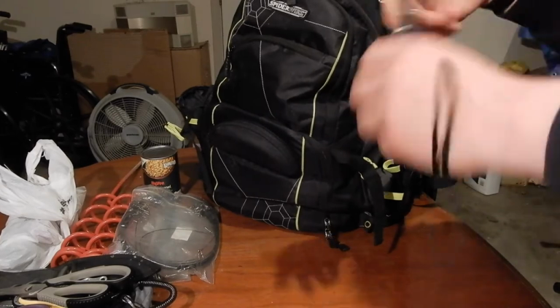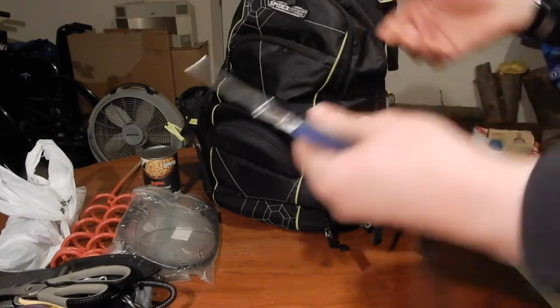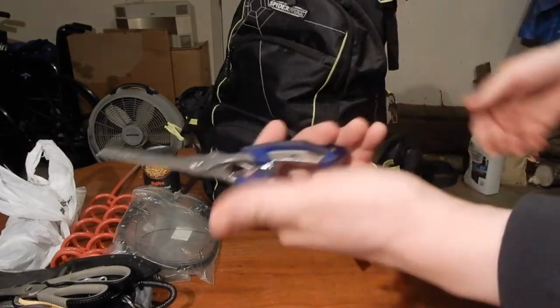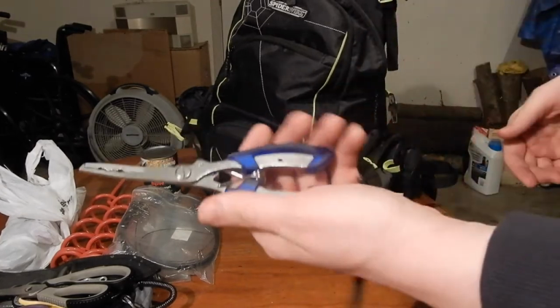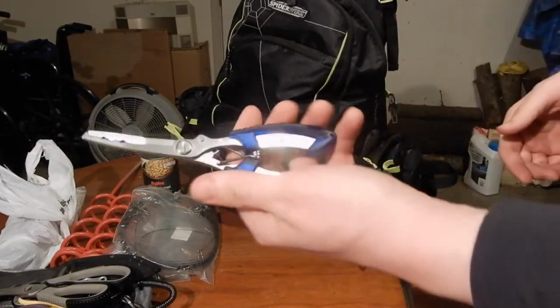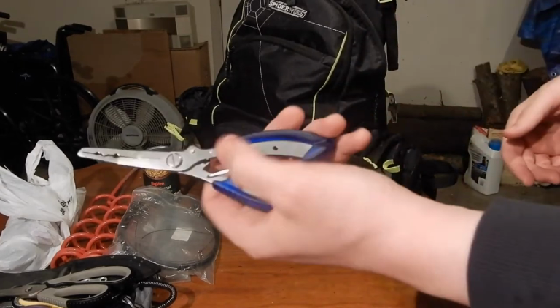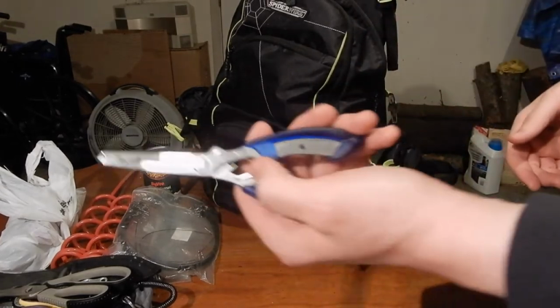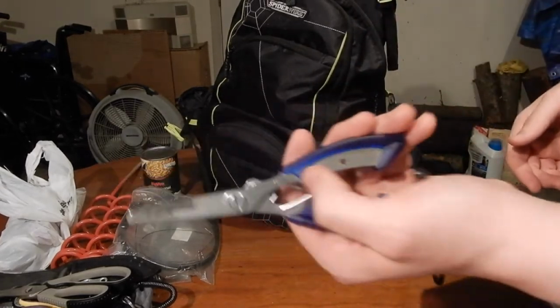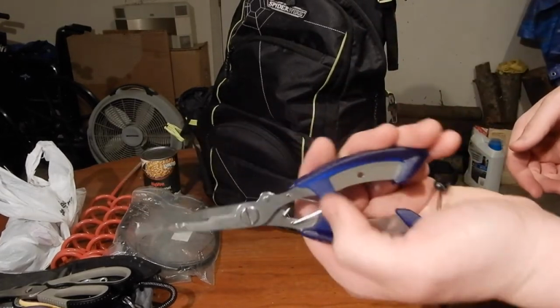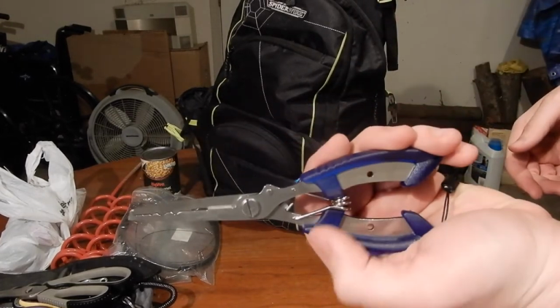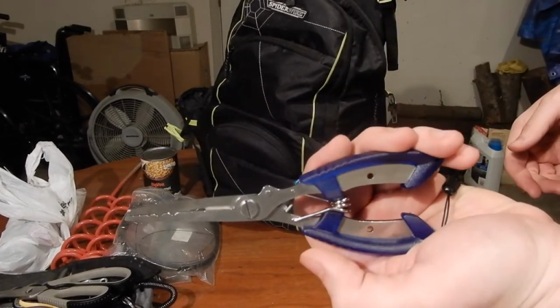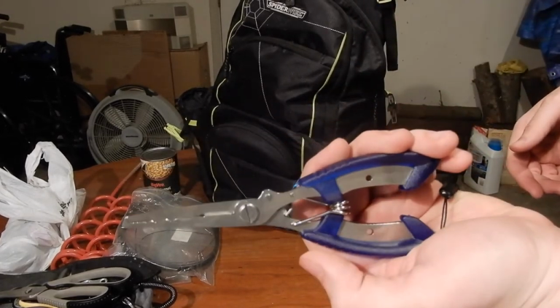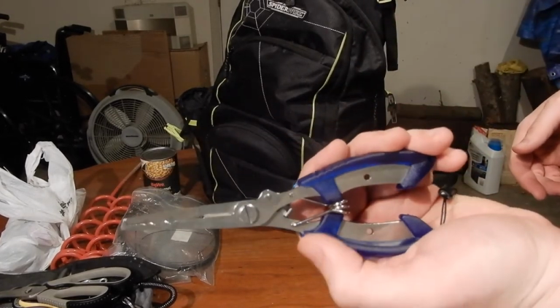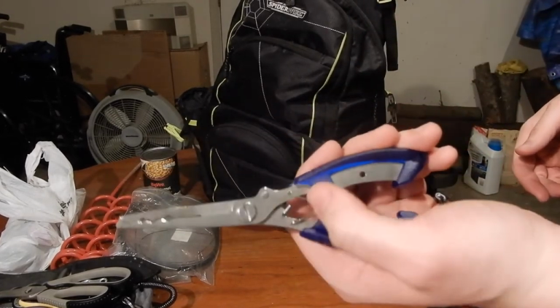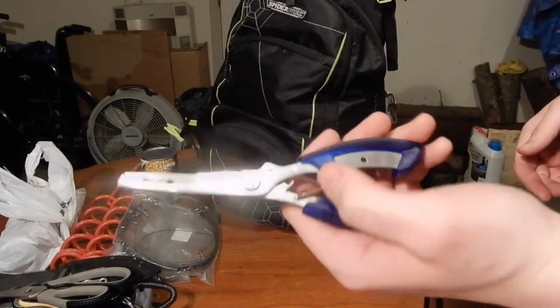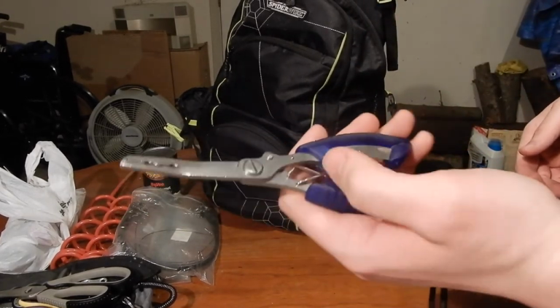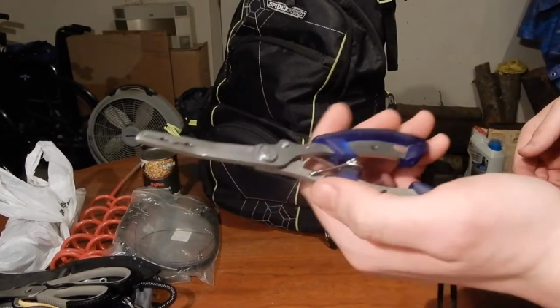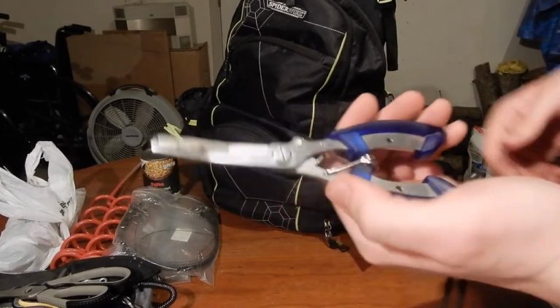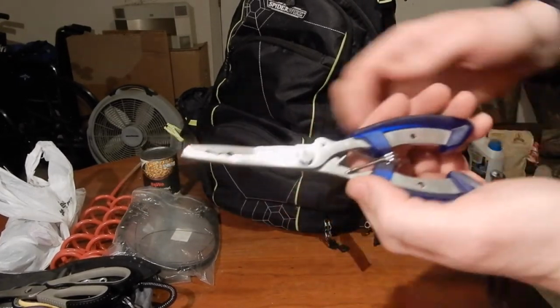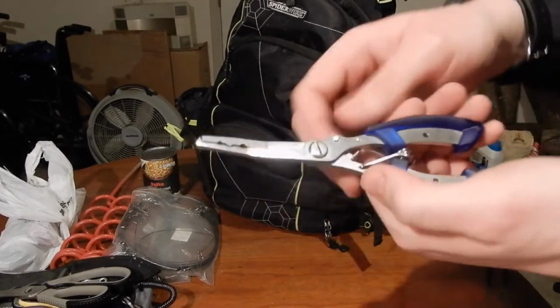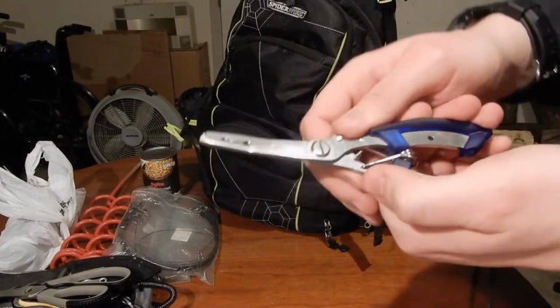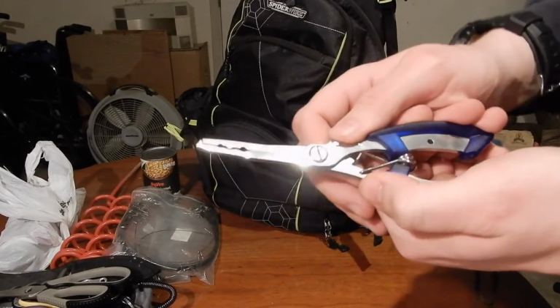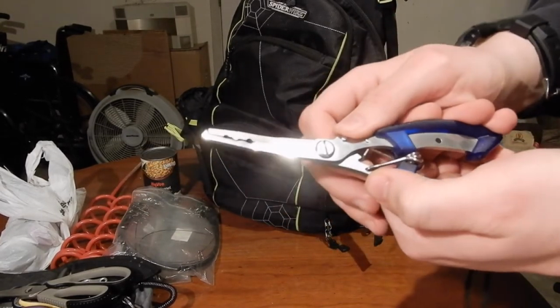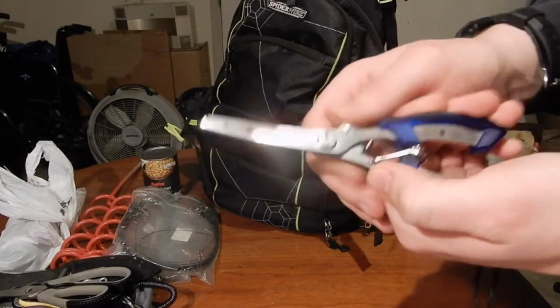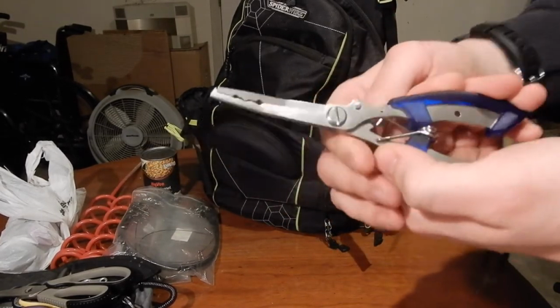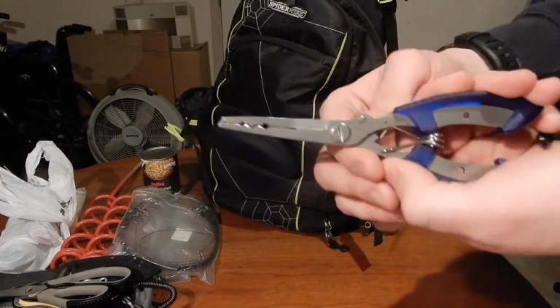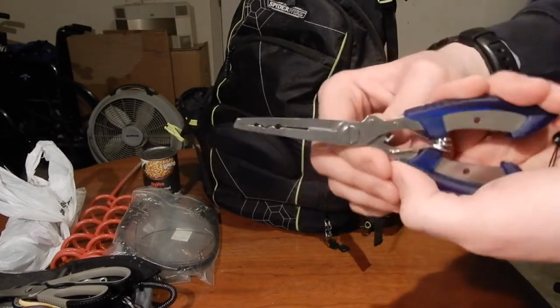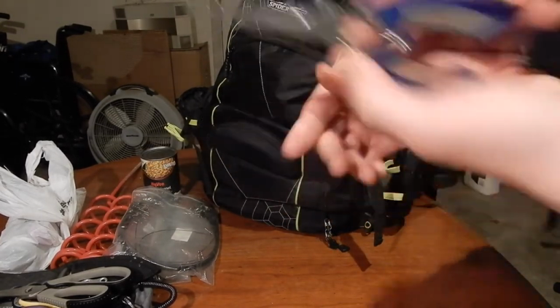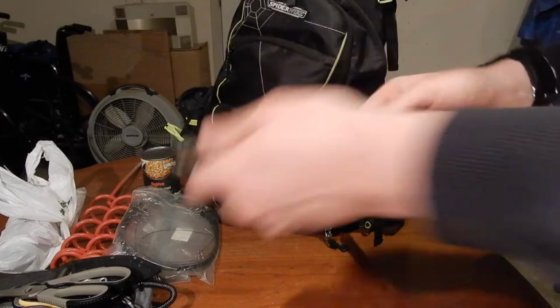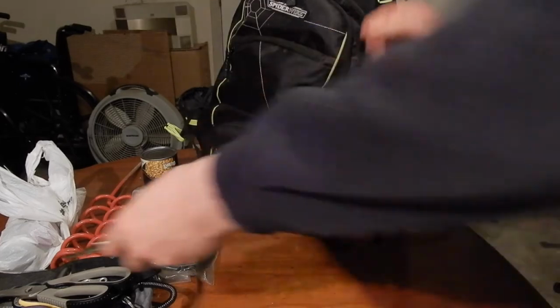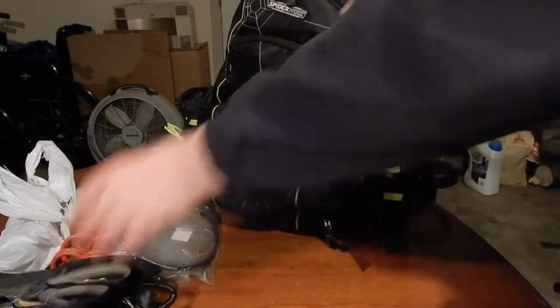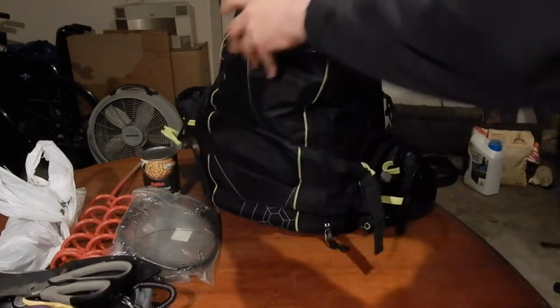I do have actual split ring pliers in here for rigging lures. That's great.